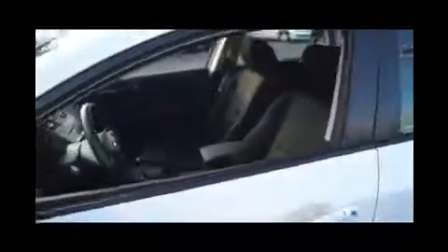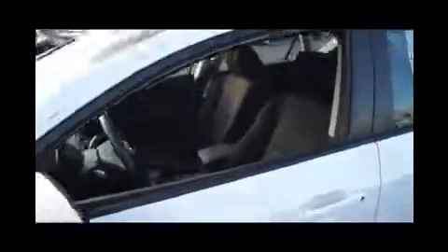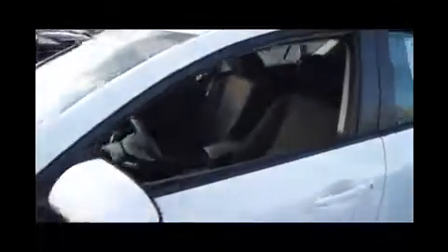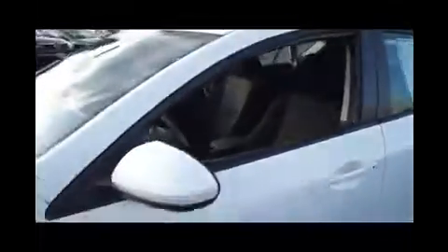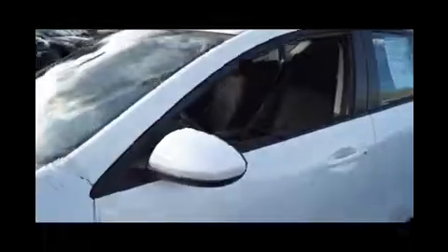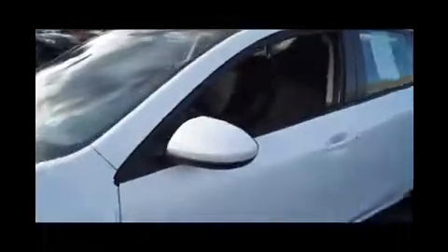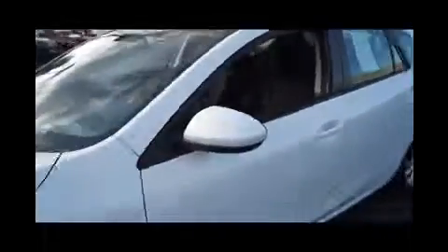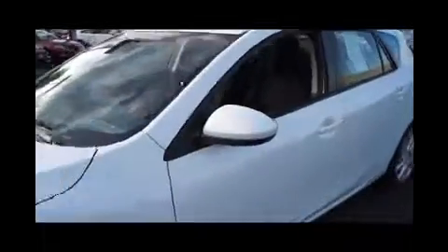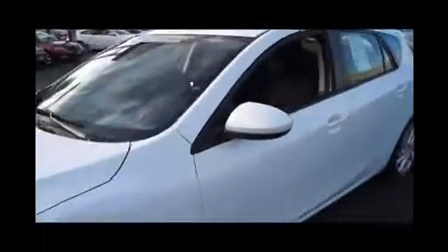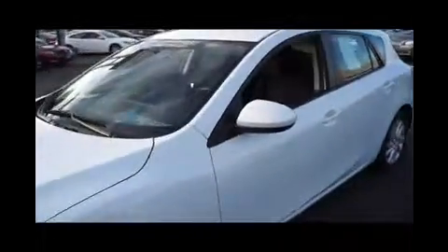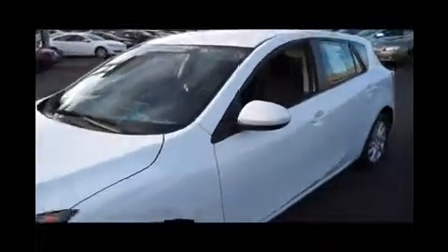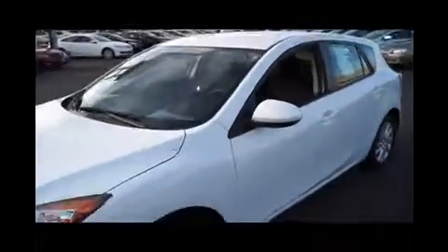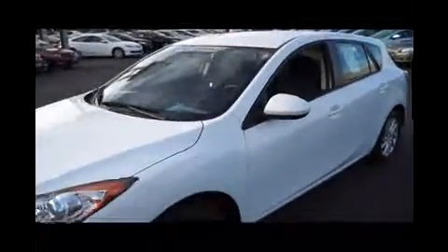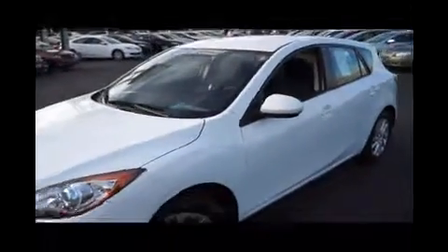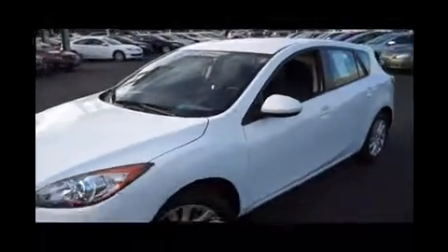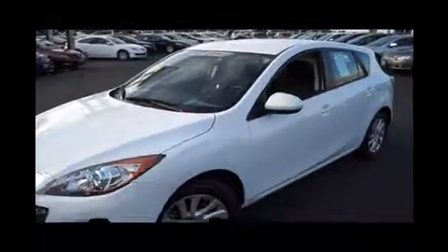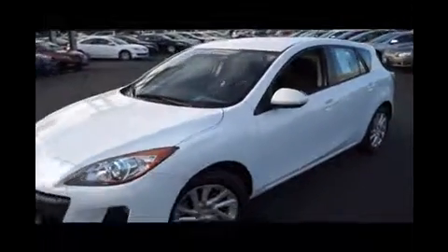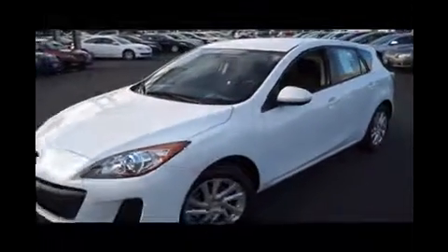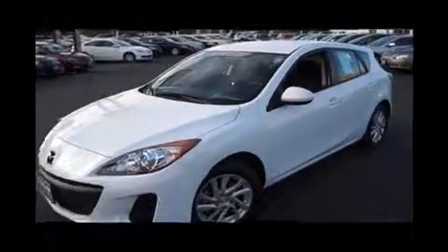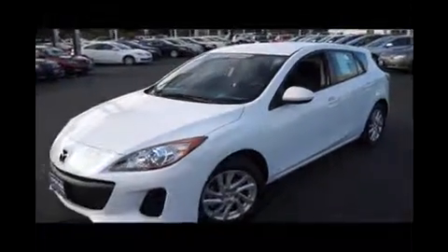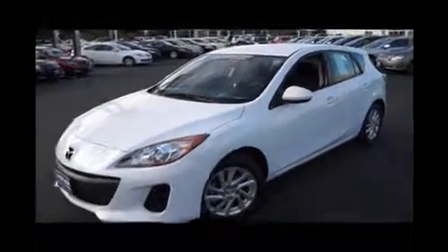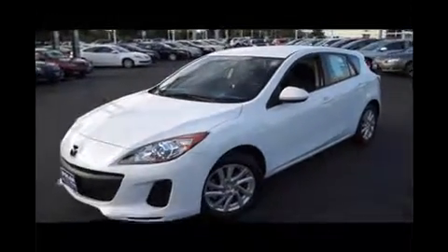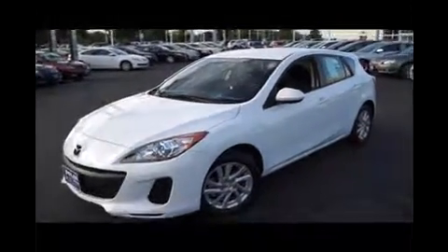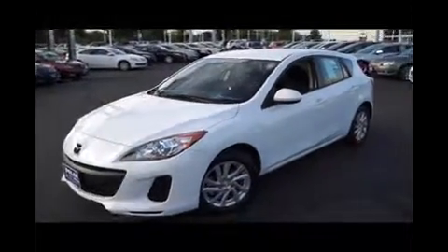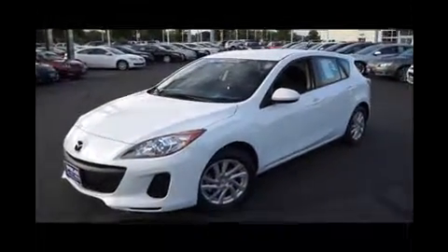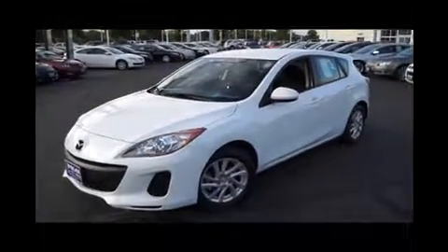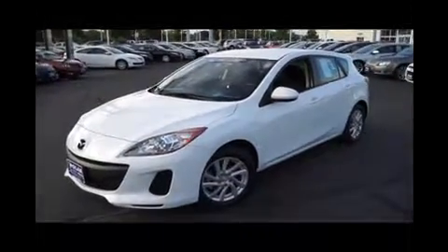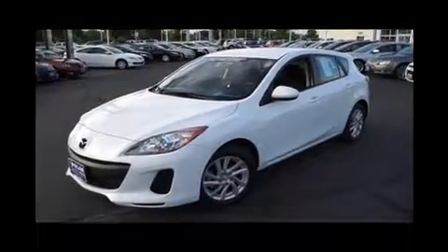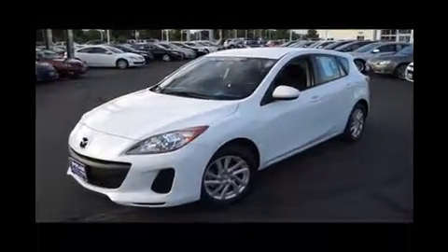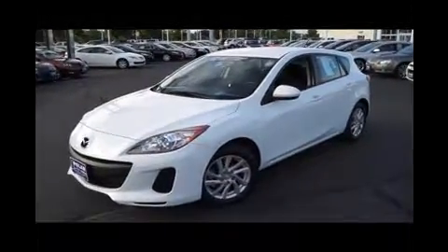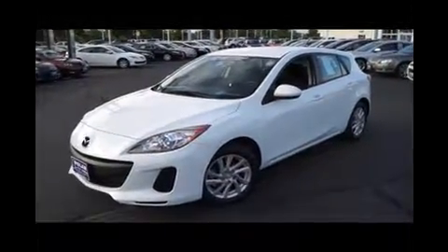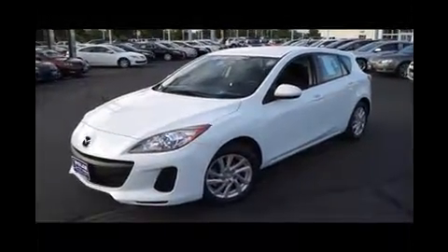If you're interested in this vehicle or any other vehicles we carry, stop on by Polar Chevrolet Mazda in White Bear Lake, Minnesota.